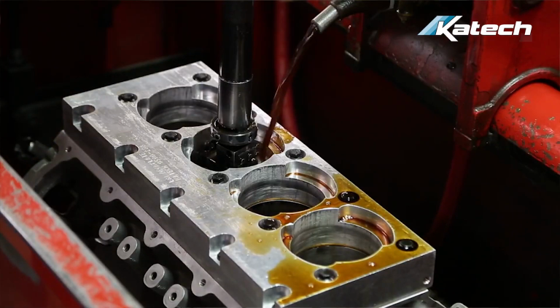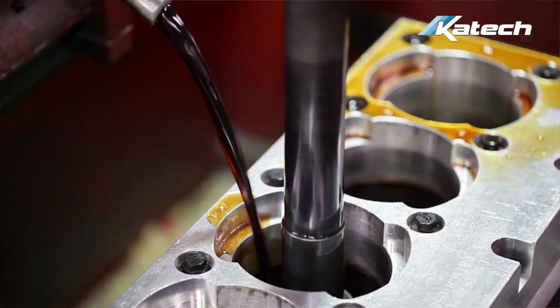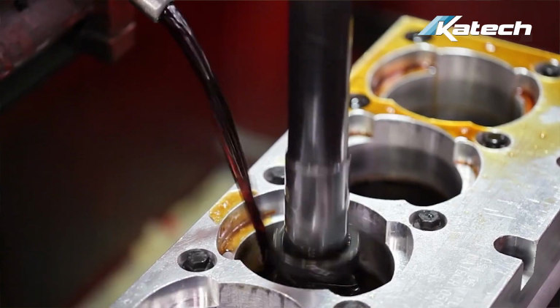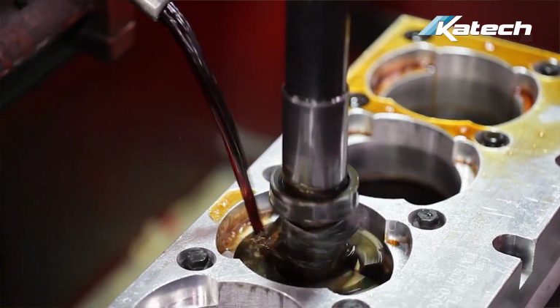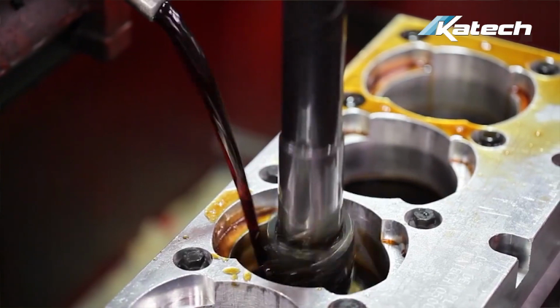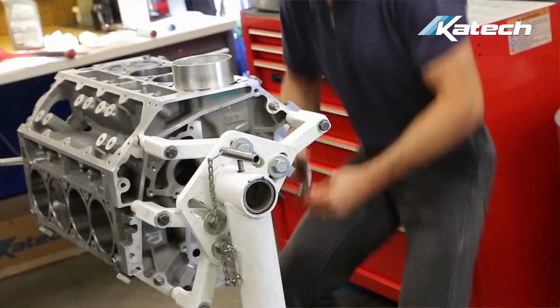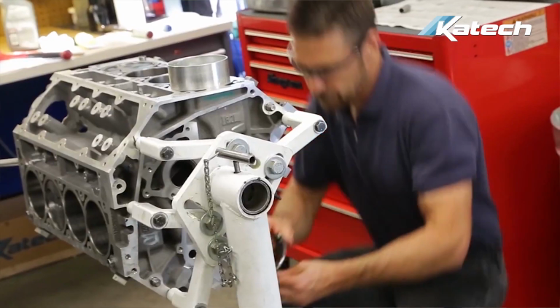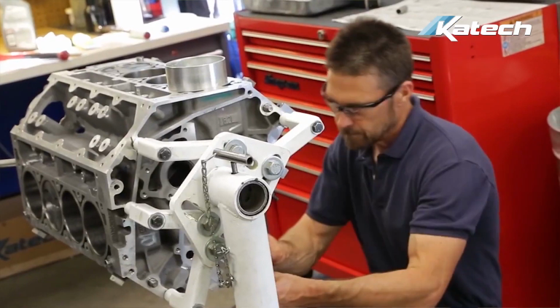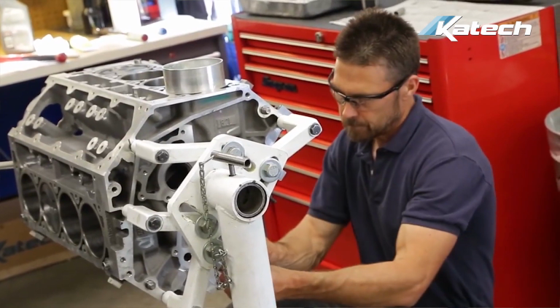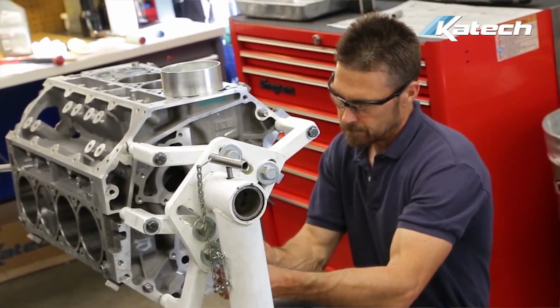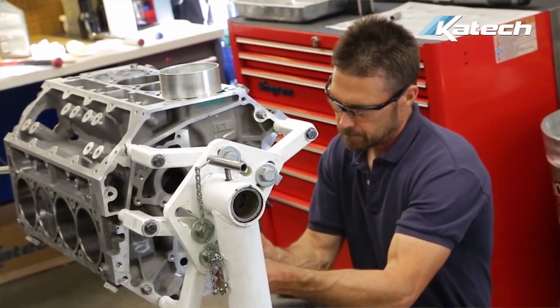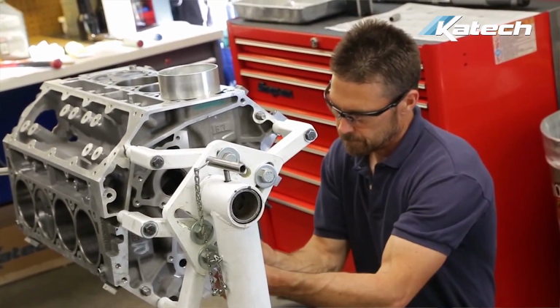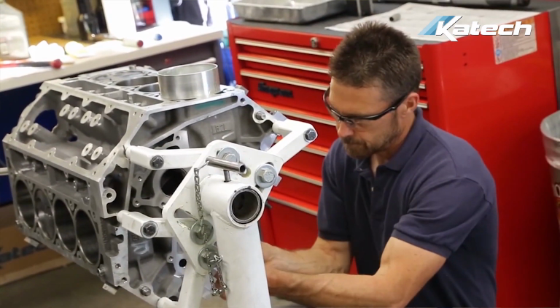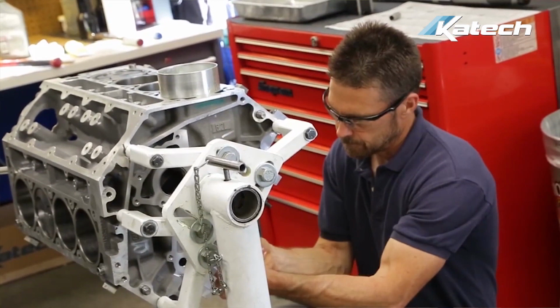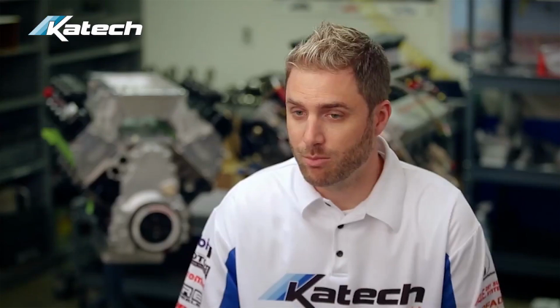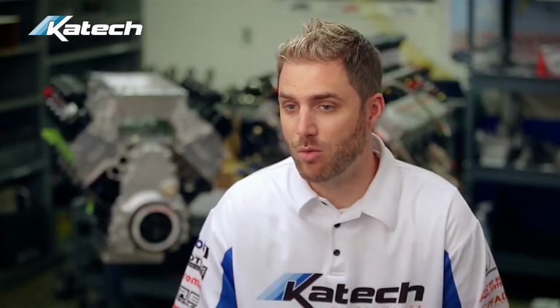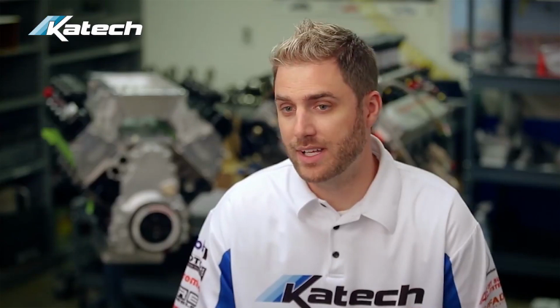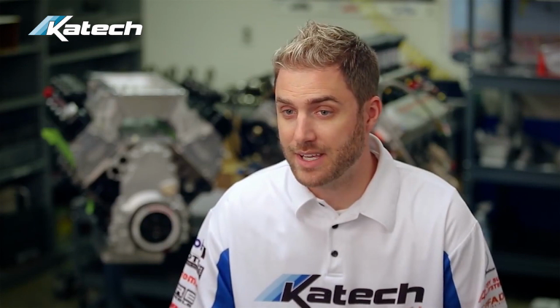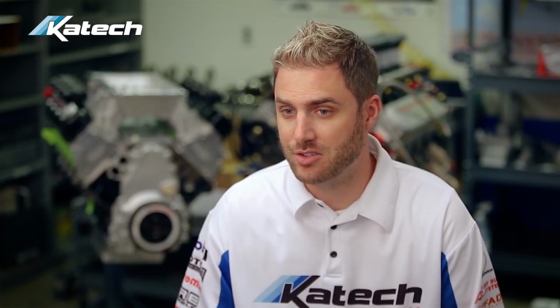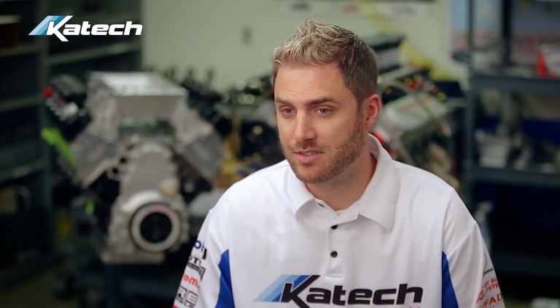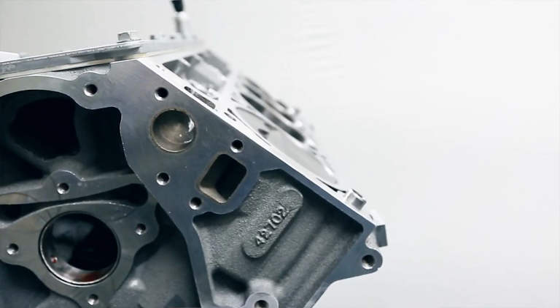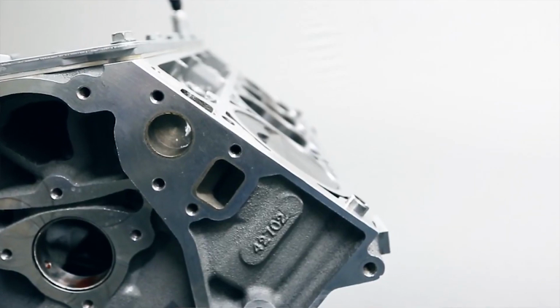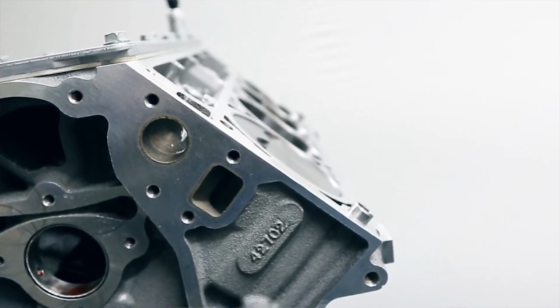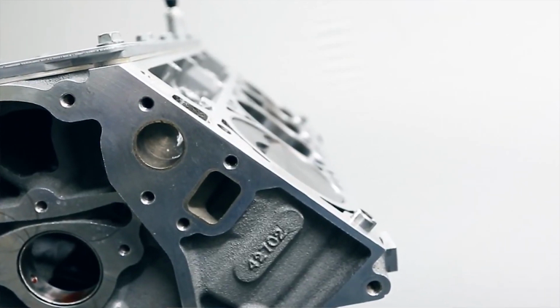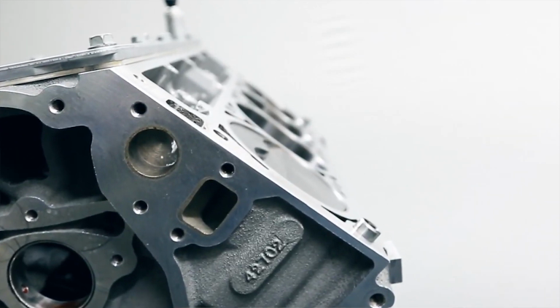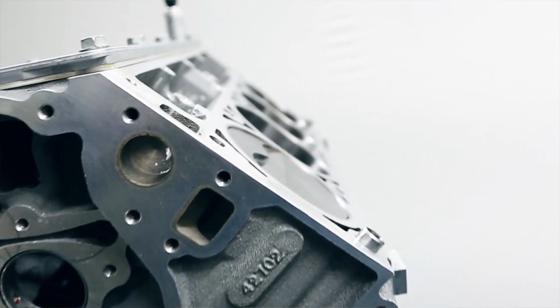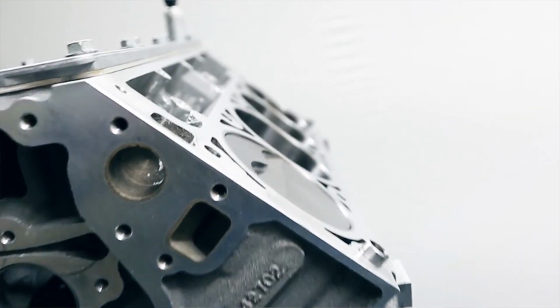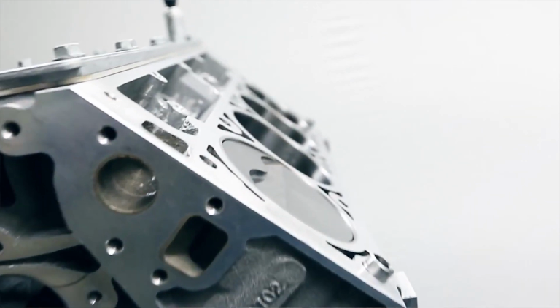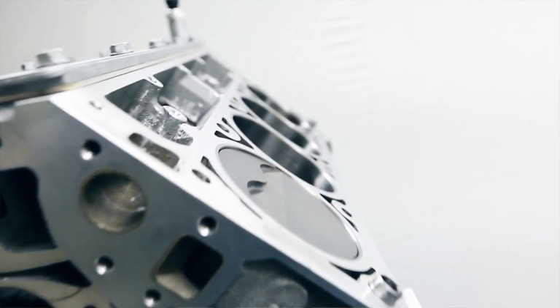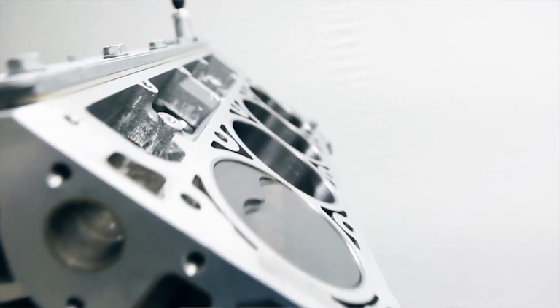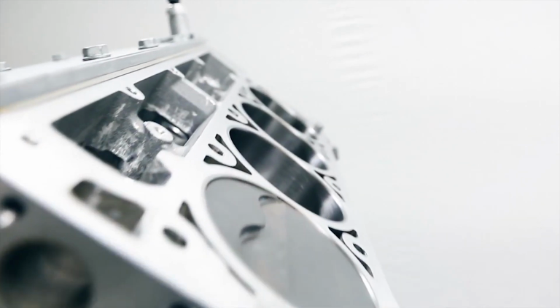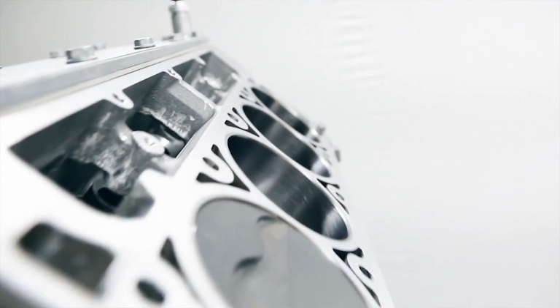These engines are built by the same engine builders that build 24-hour Le Mans winning race engines, and you can bring that same expertise to your engine.